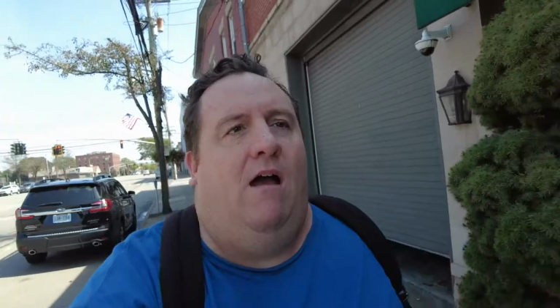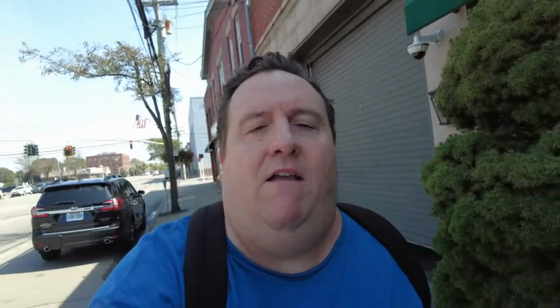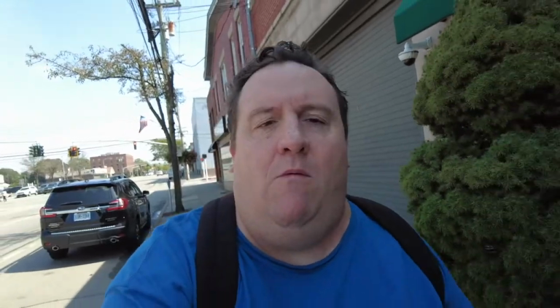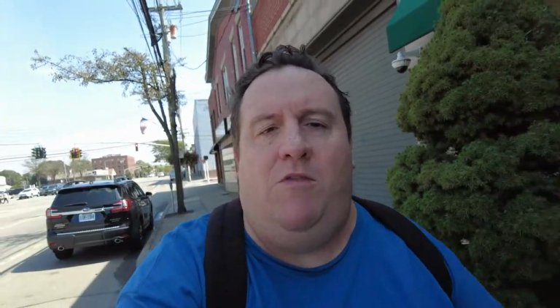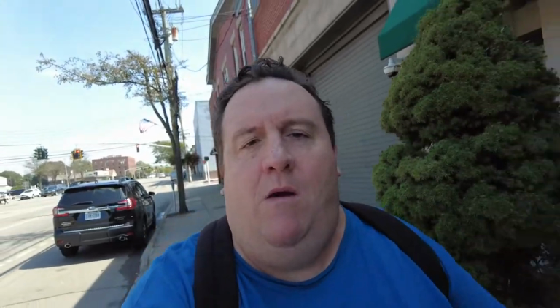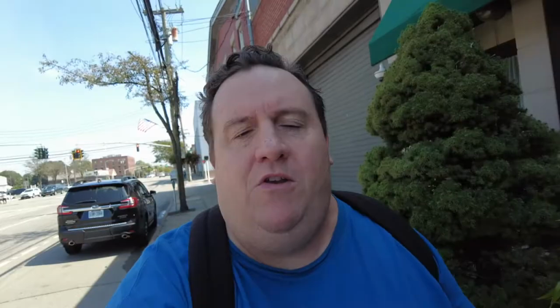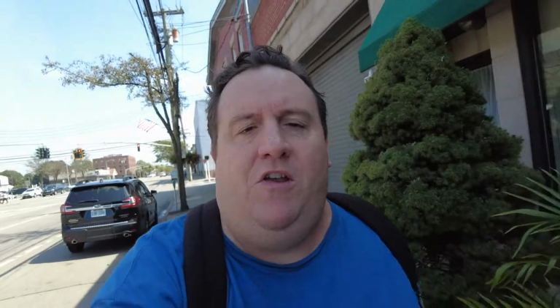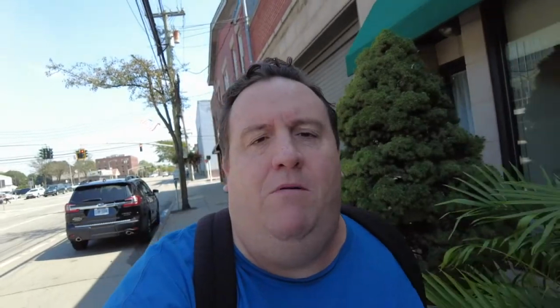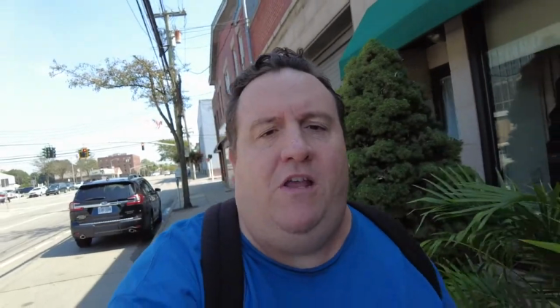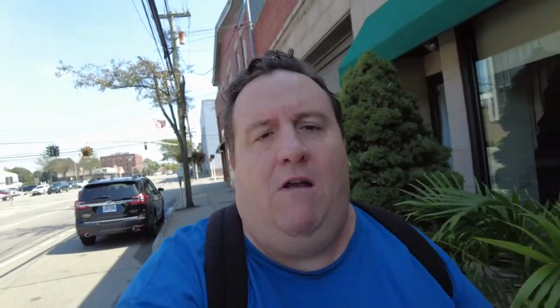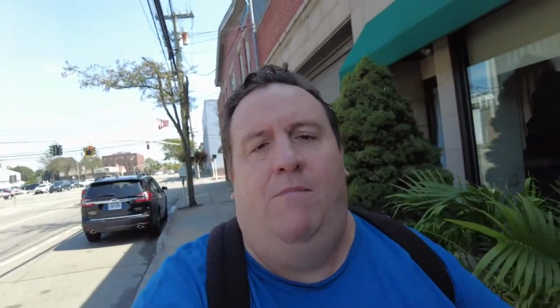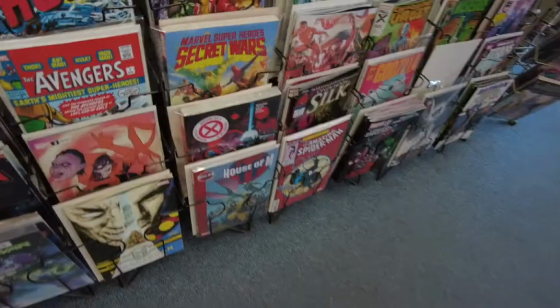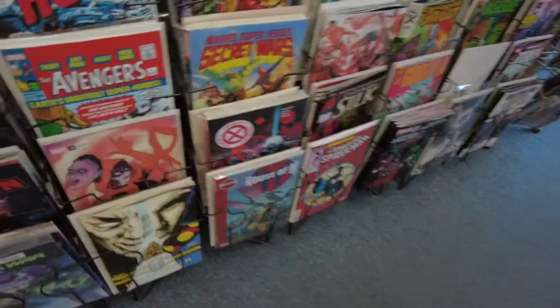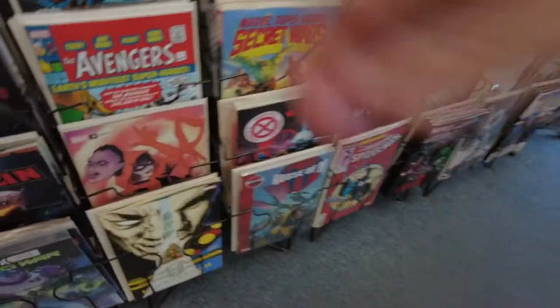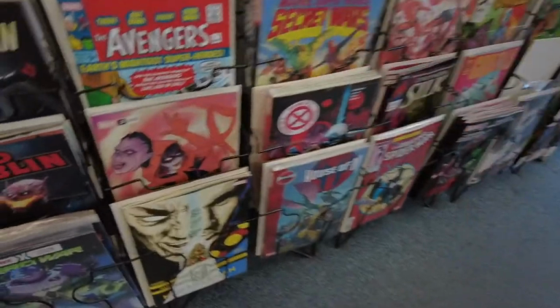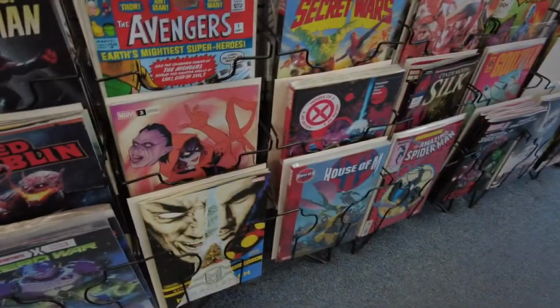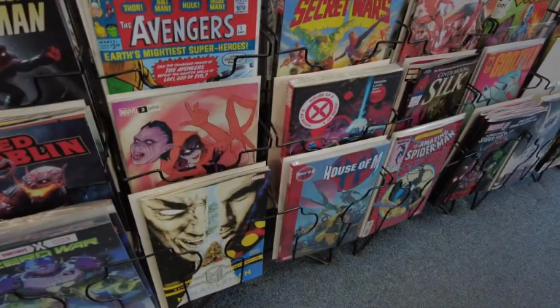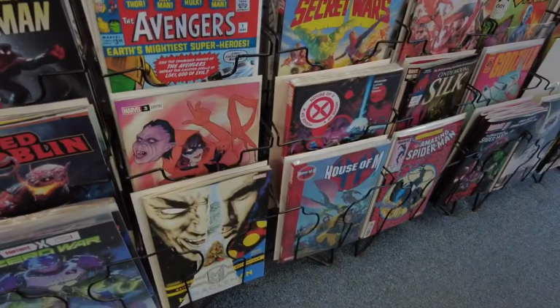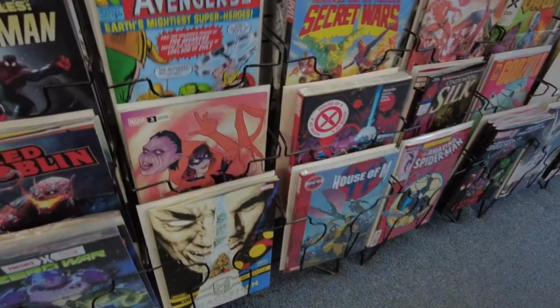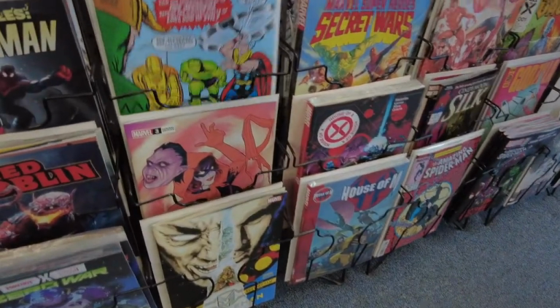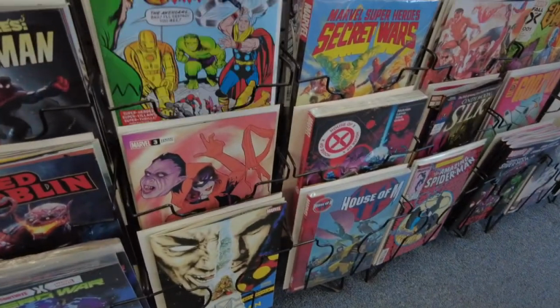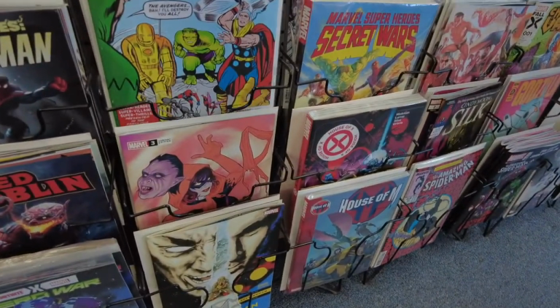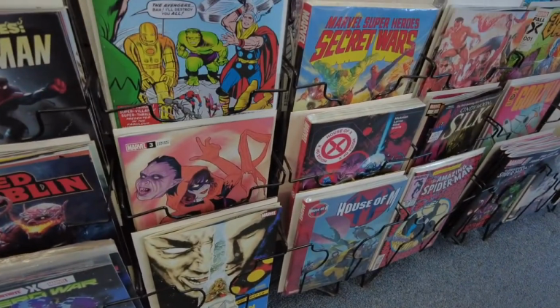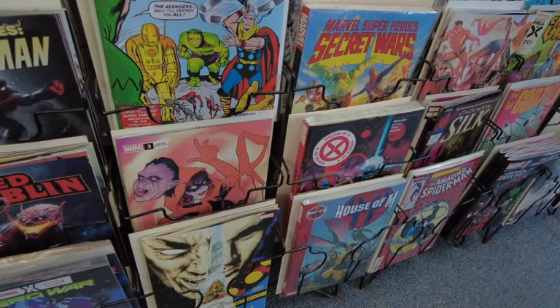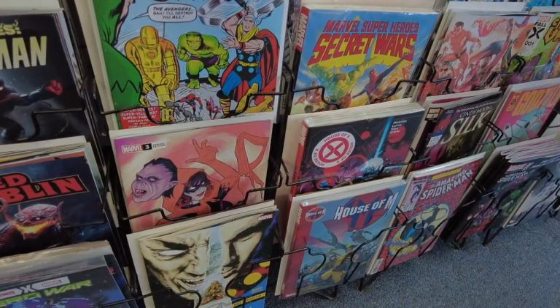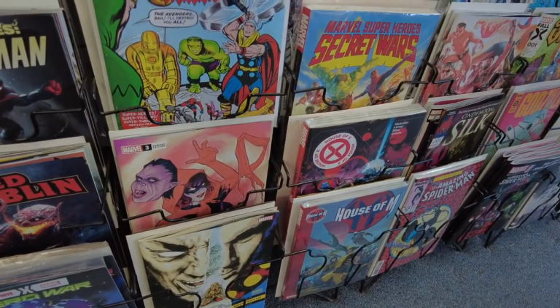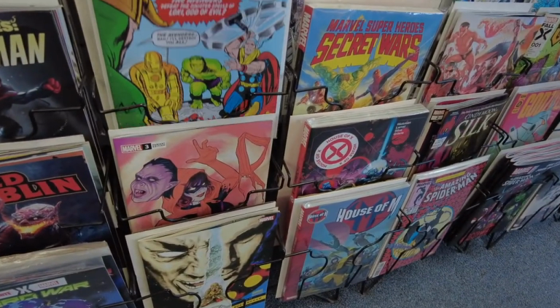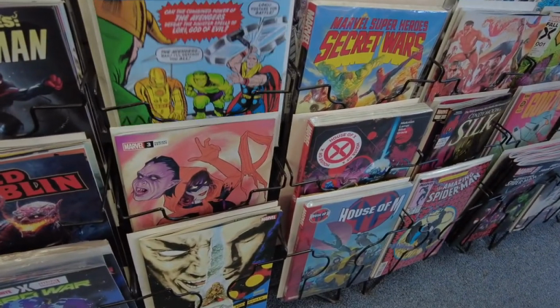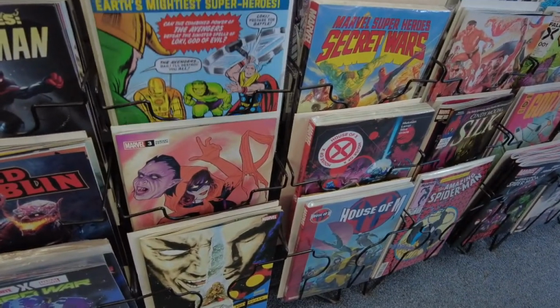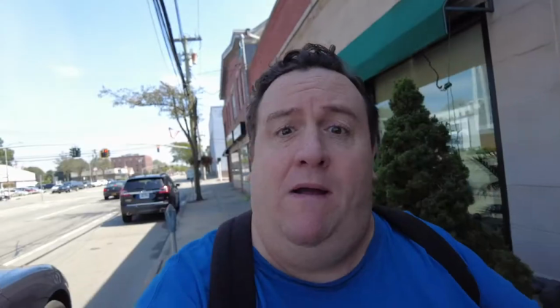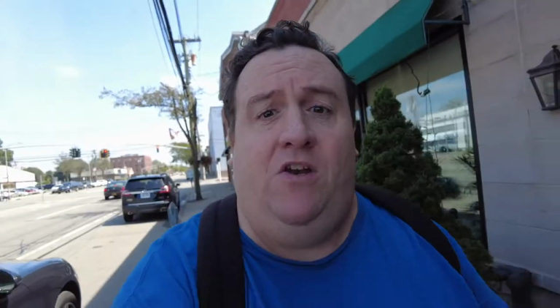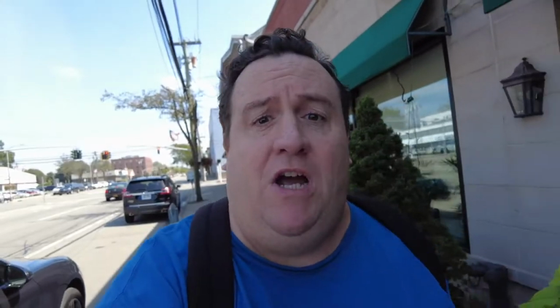Alright, come with me. I want to show you the books I grabbed. I grabbed a couple of books — kind of interesting. And we'll go through them quick and then we'll come back to the shop.